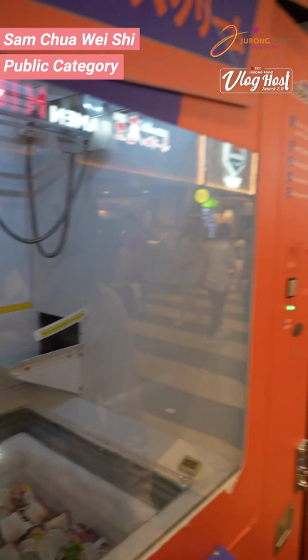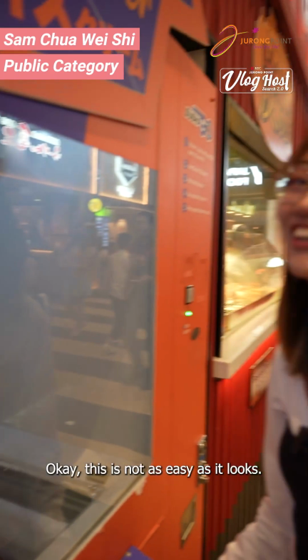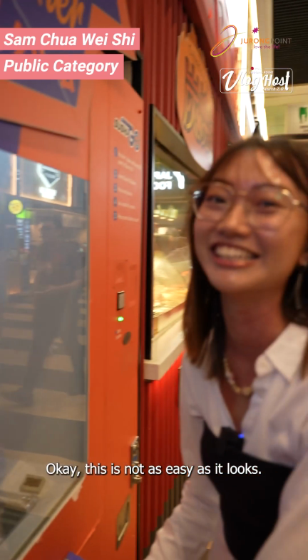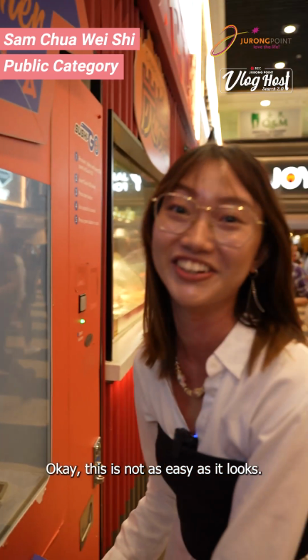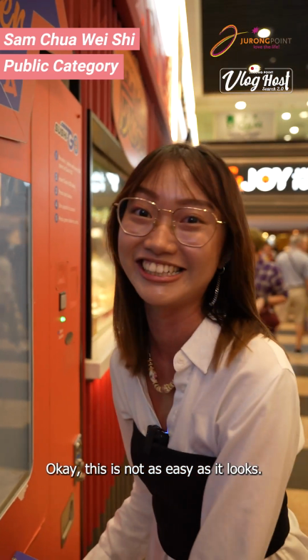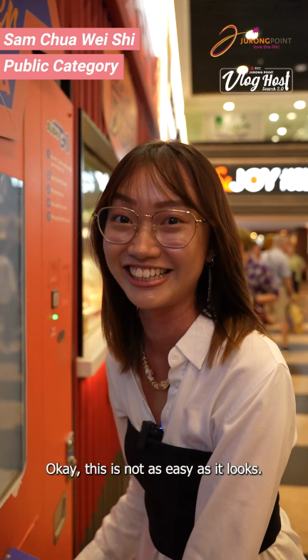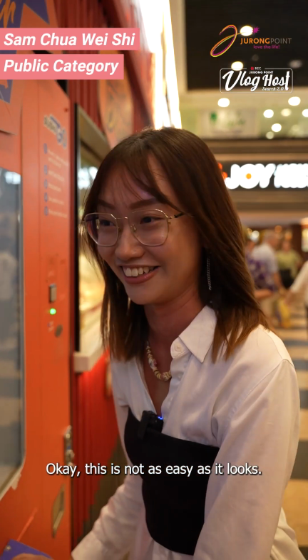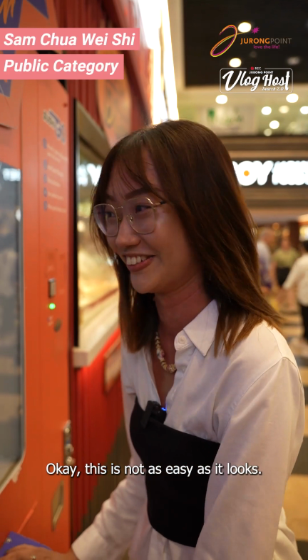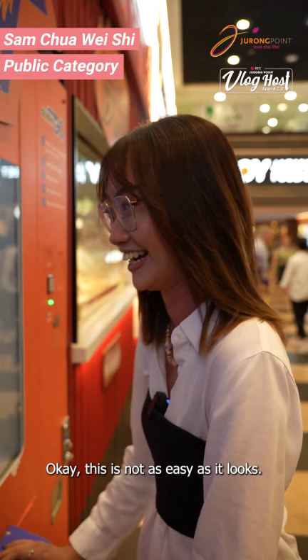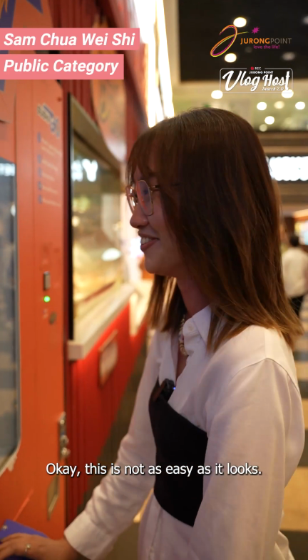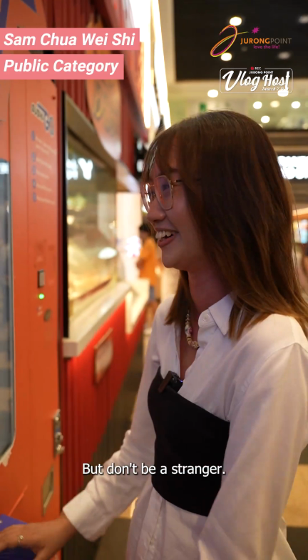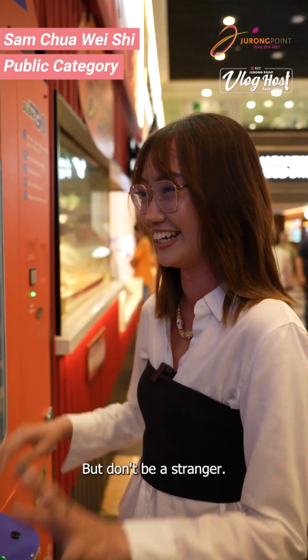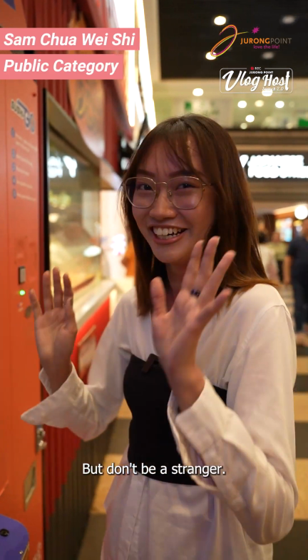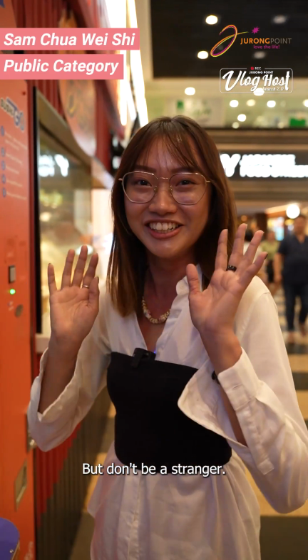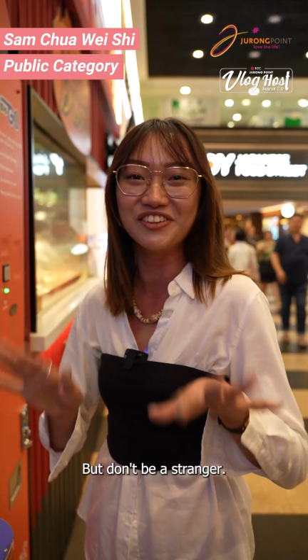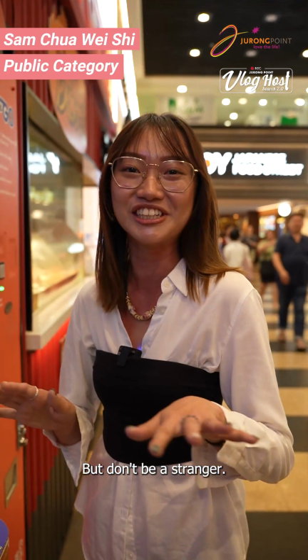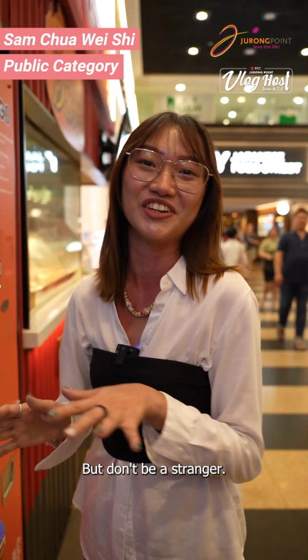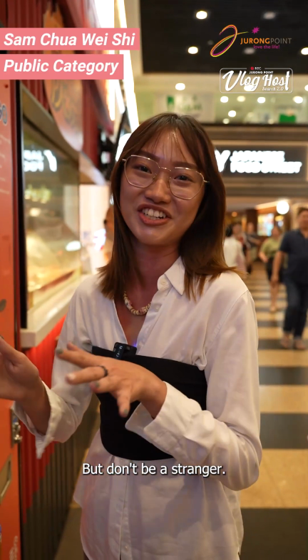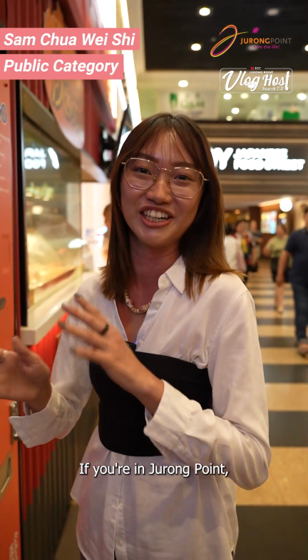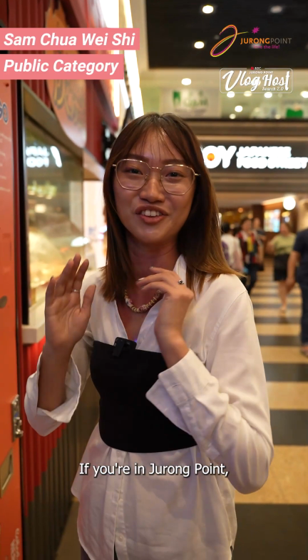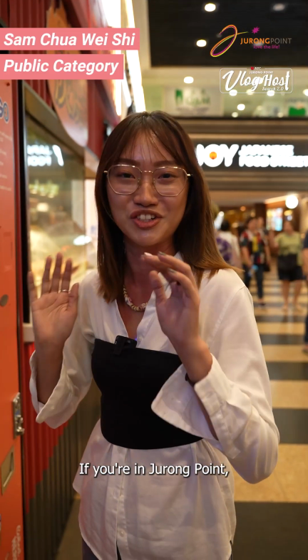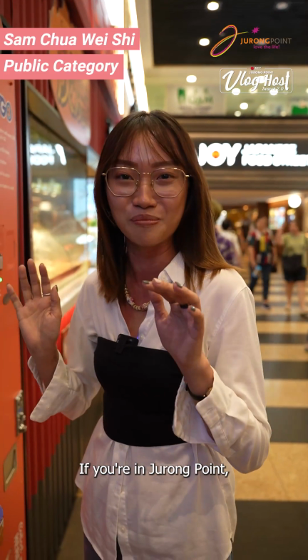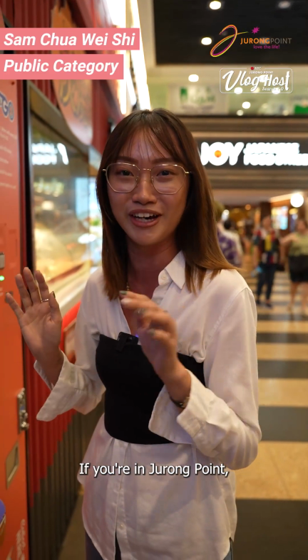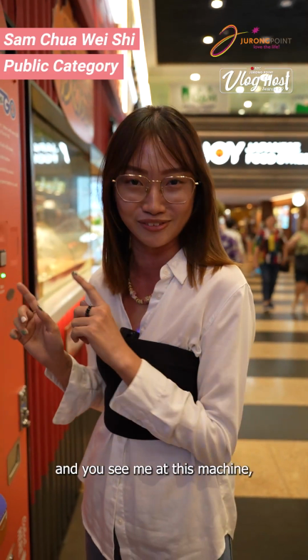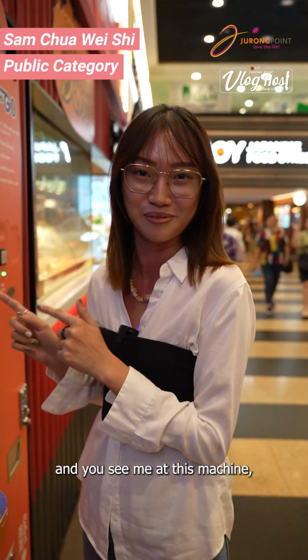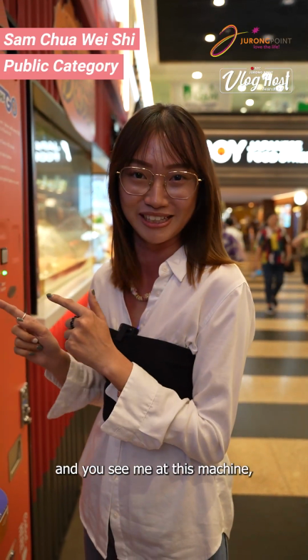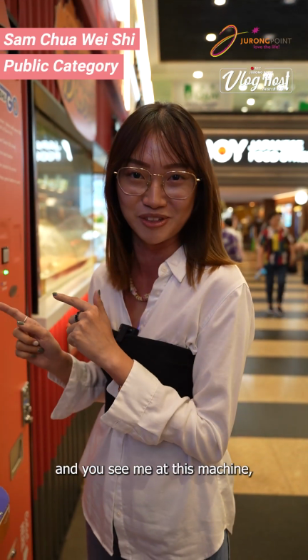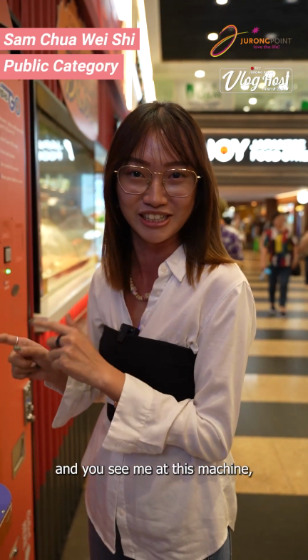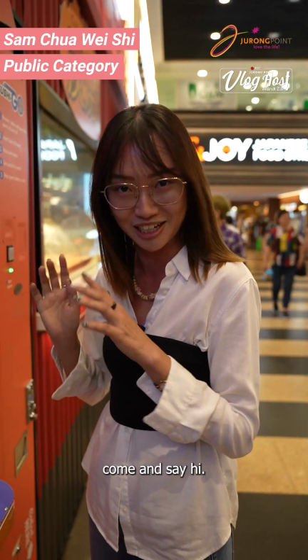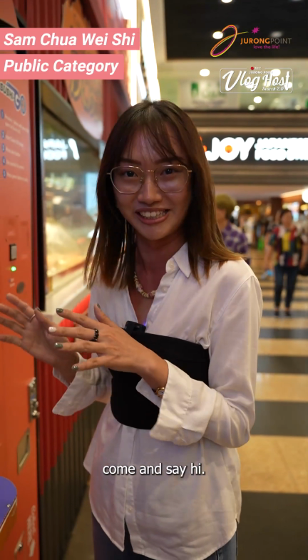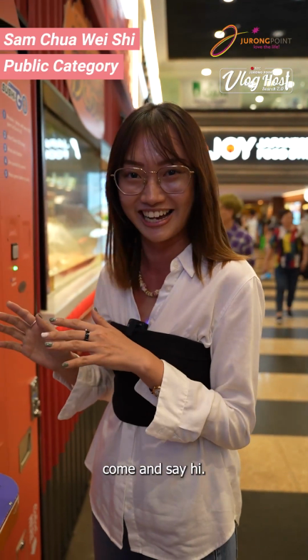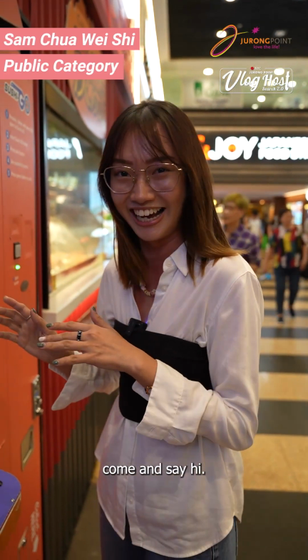This is not as easy as it looks. But don't be a stranger — if you're in Jurong Point and you see me at this machine, come and say hi.